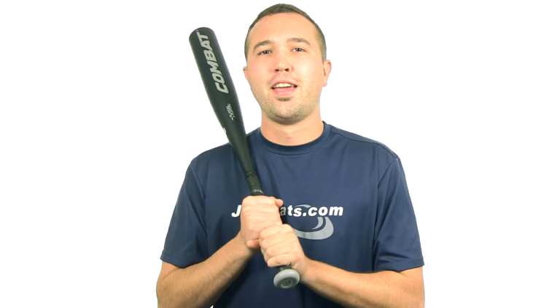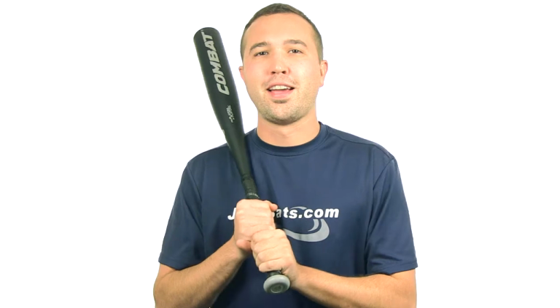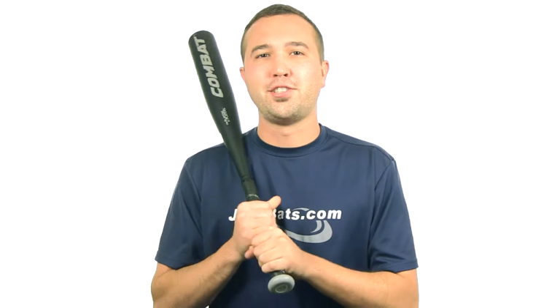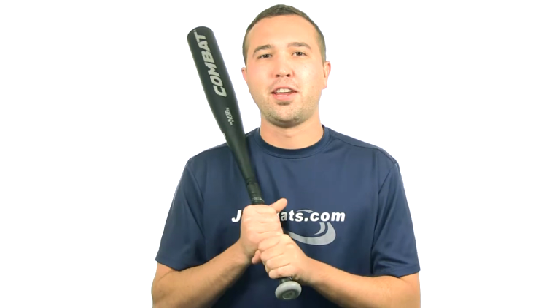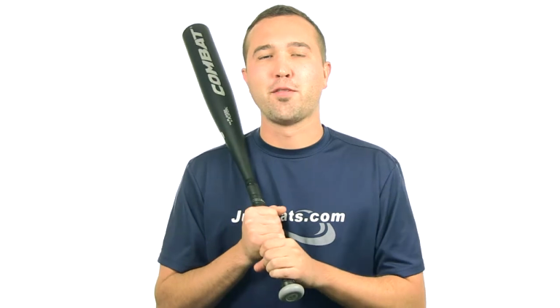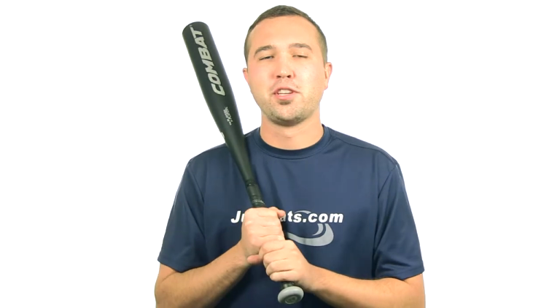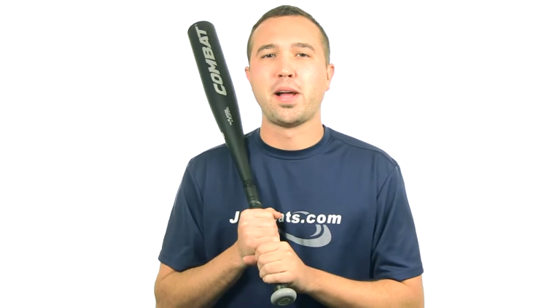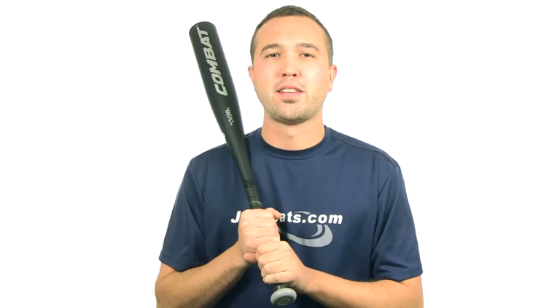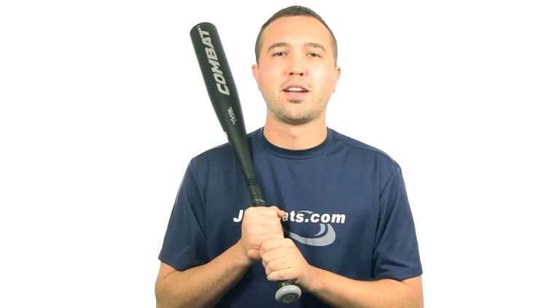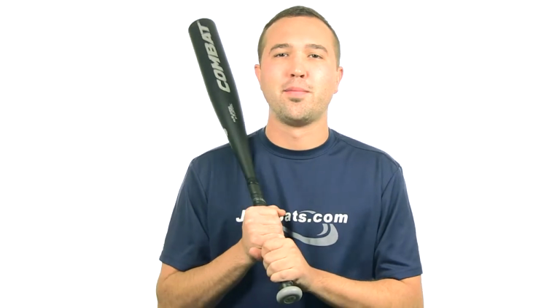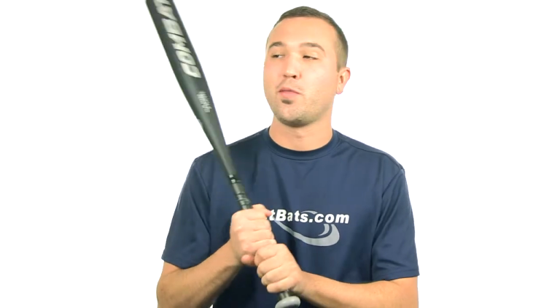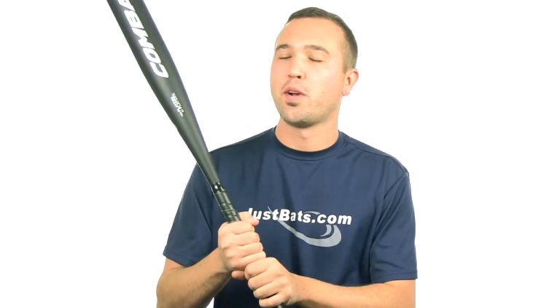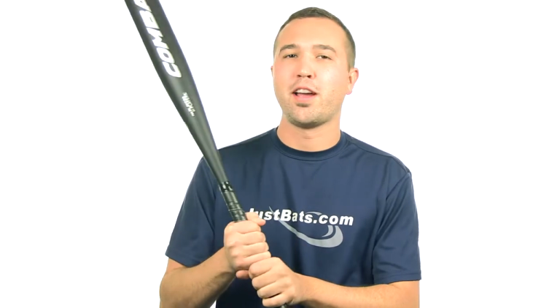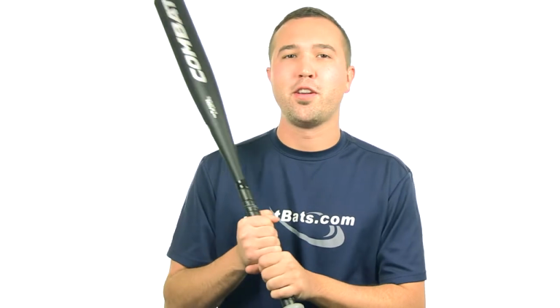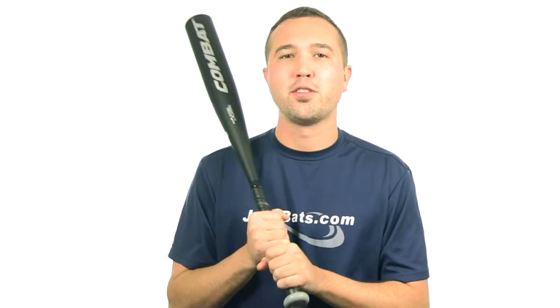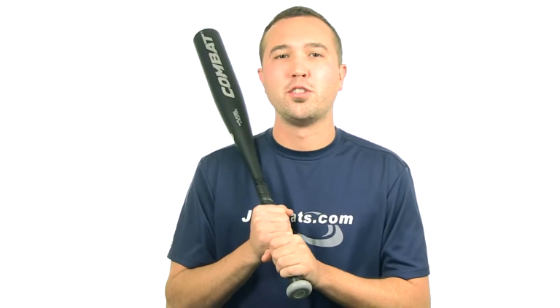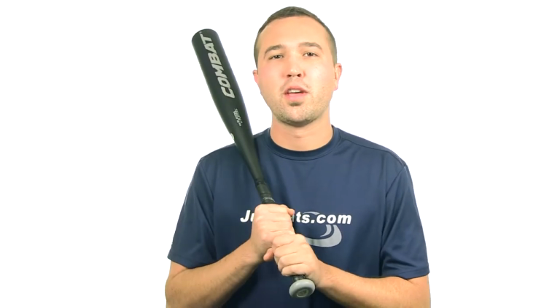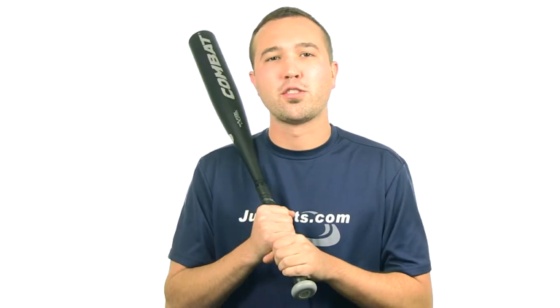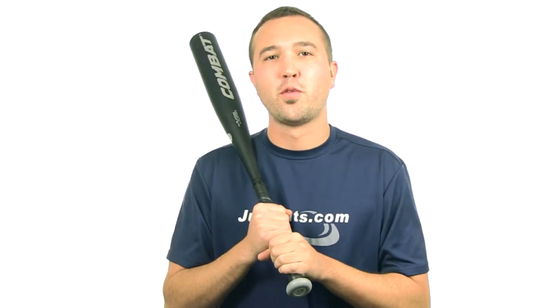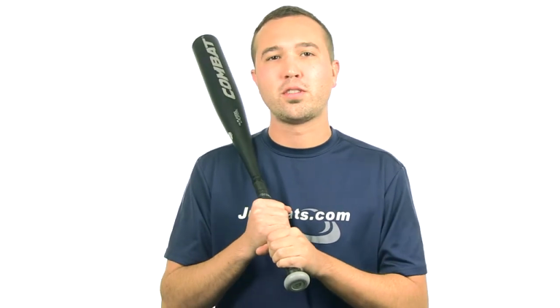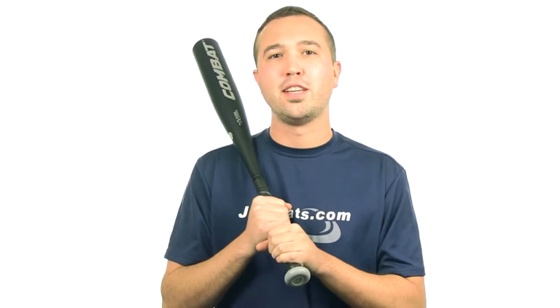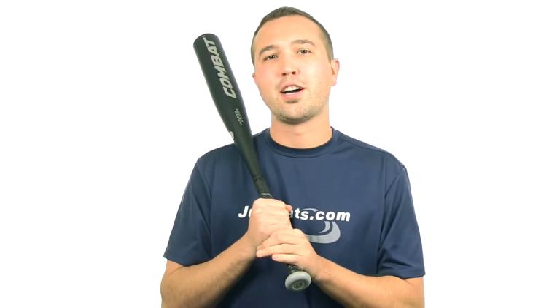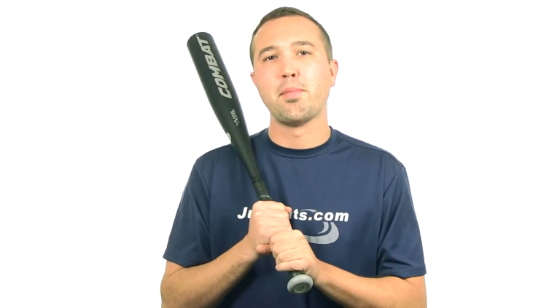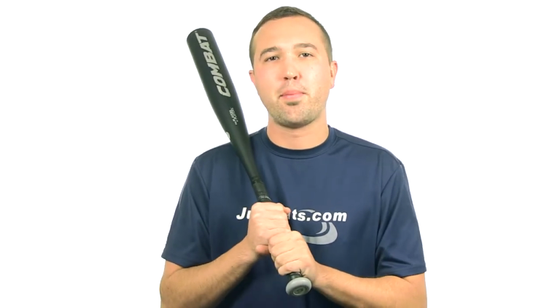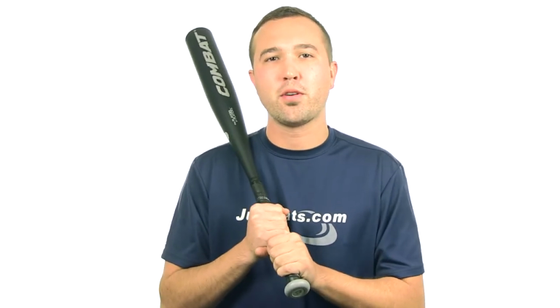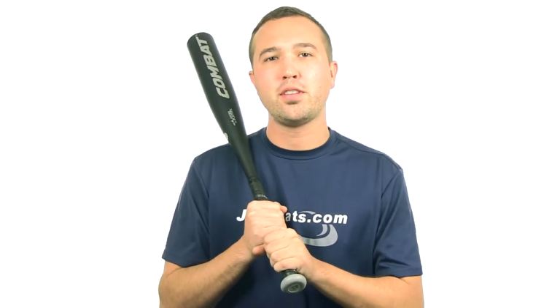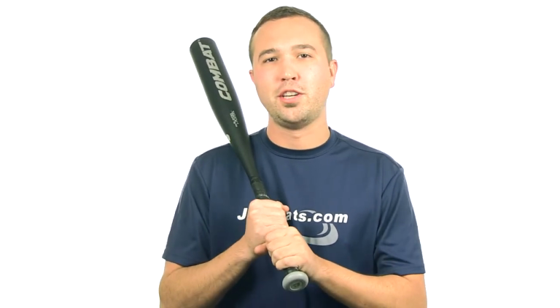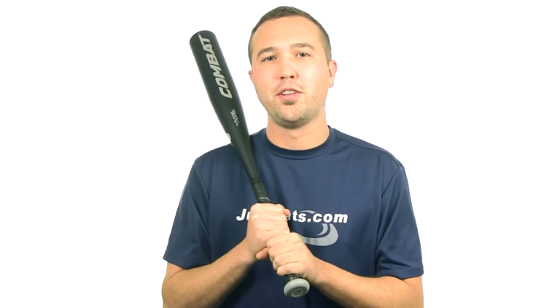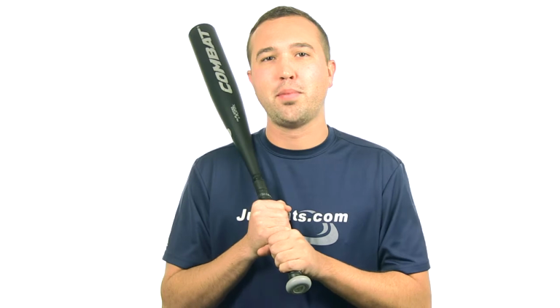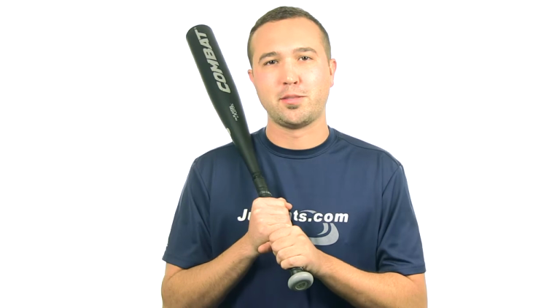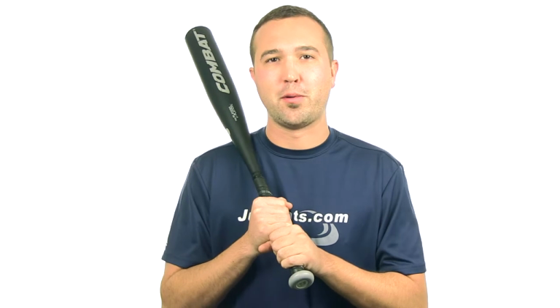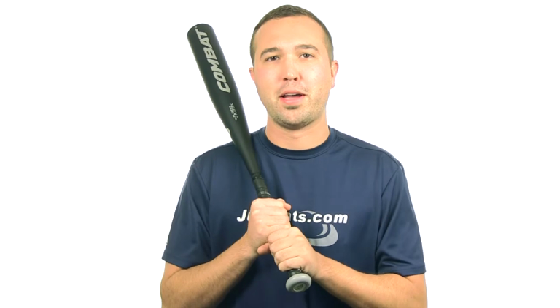Hey guys, Jake here from JustBats.com. What I have here is the 2014 Combat Portant Senior League Baseball bat.